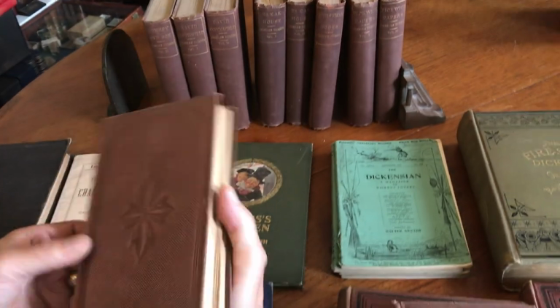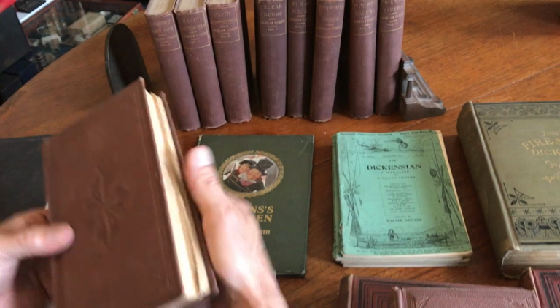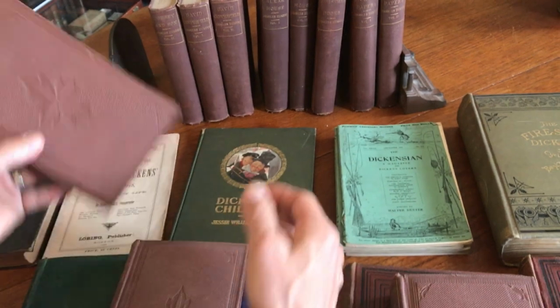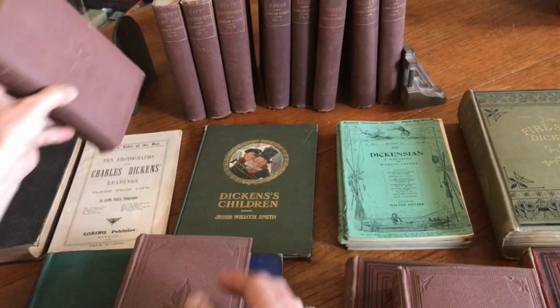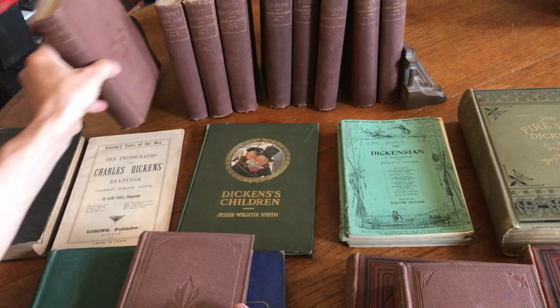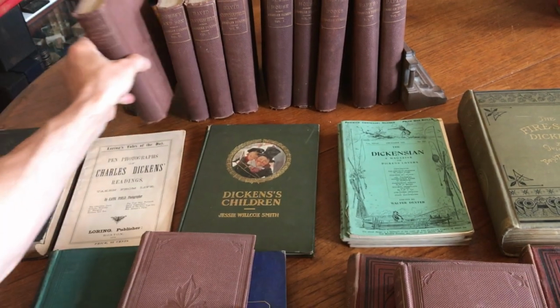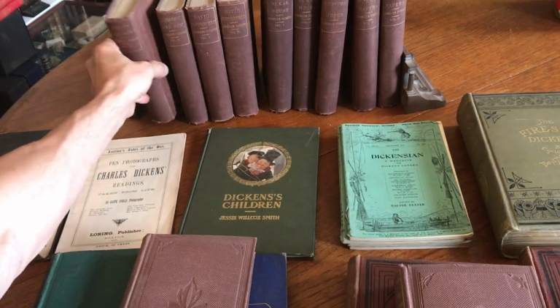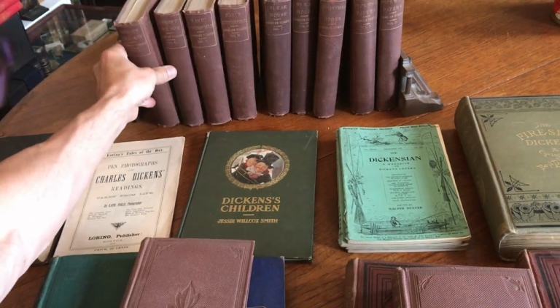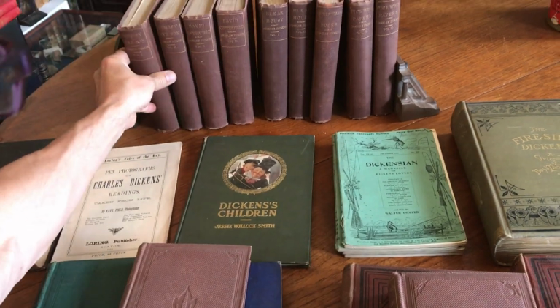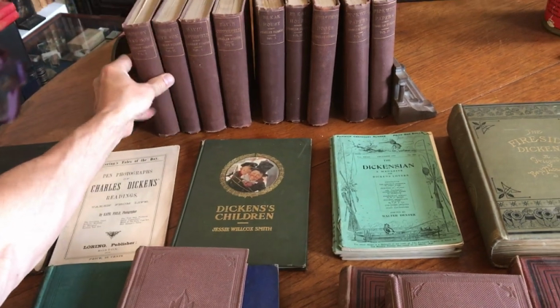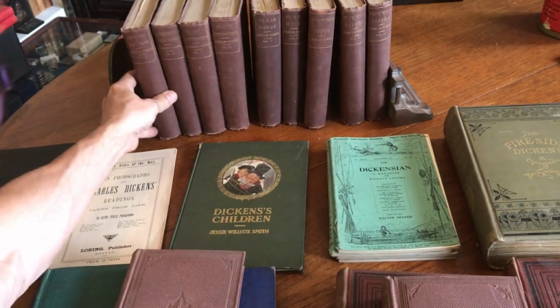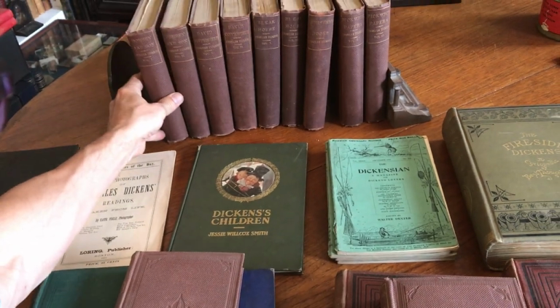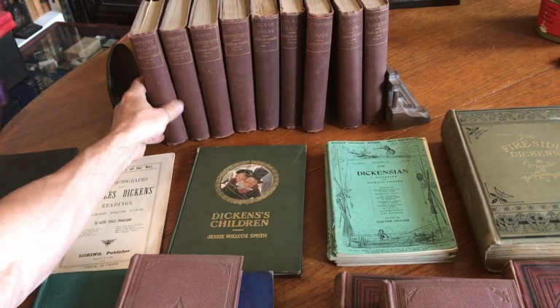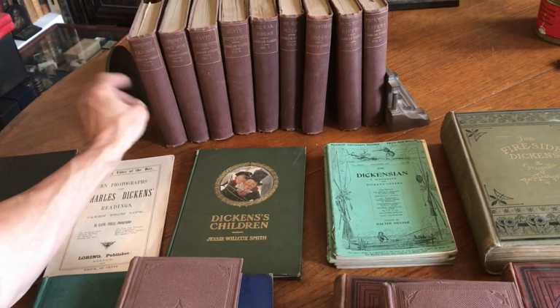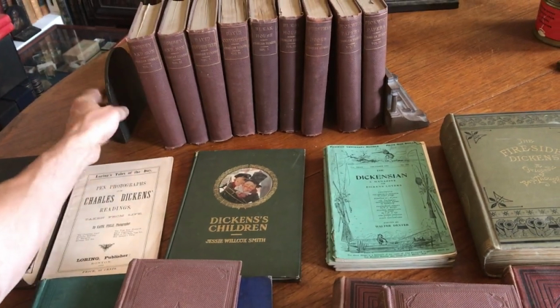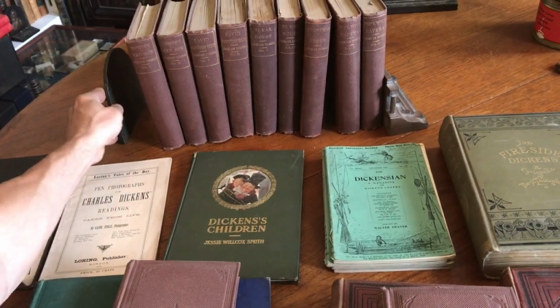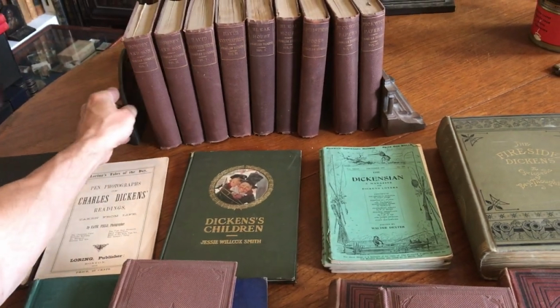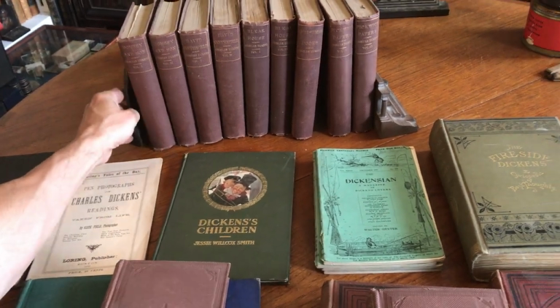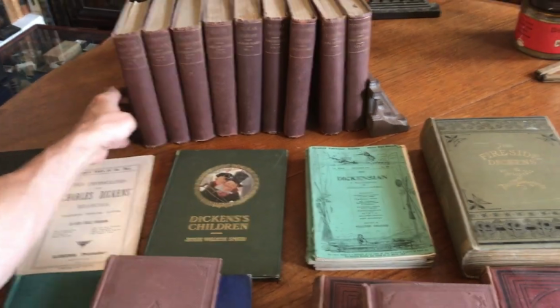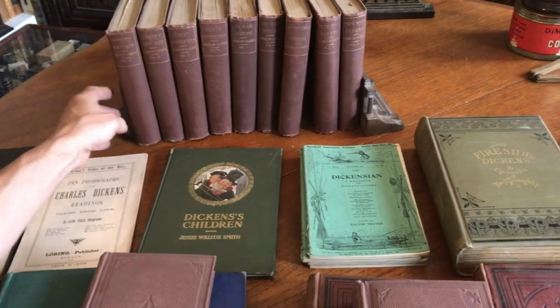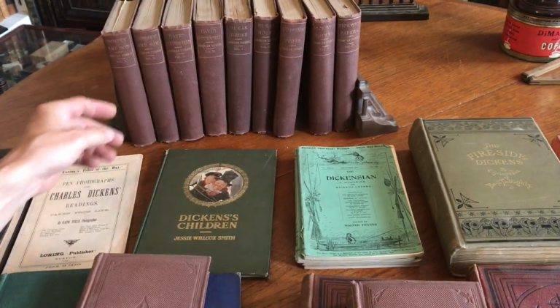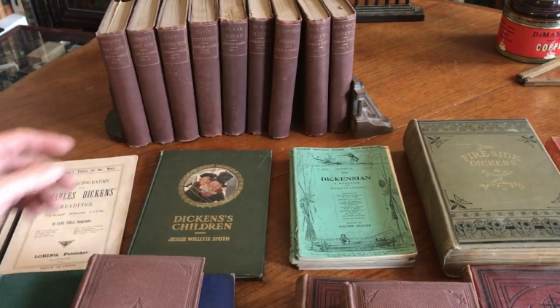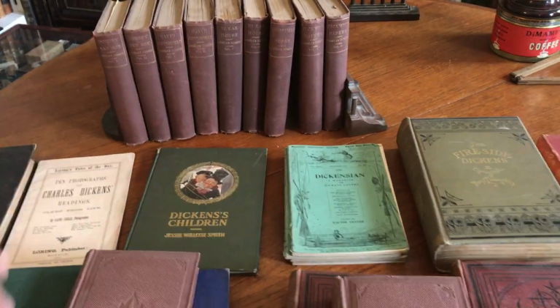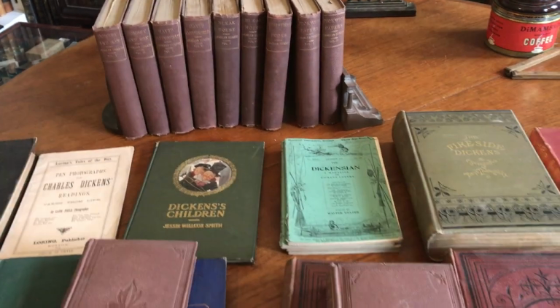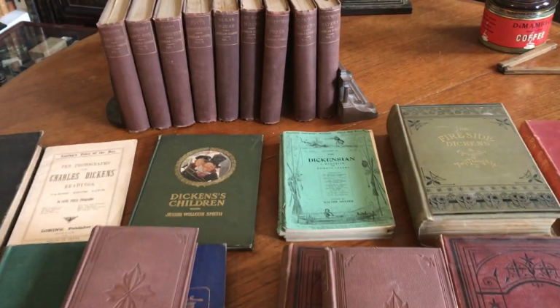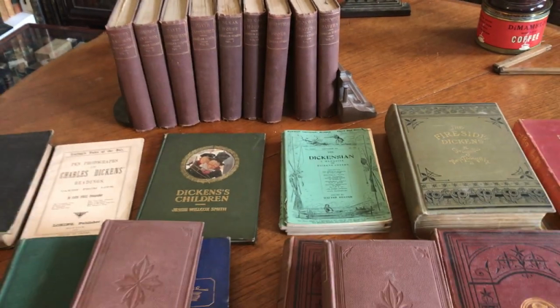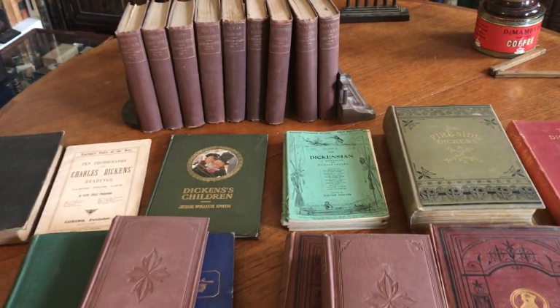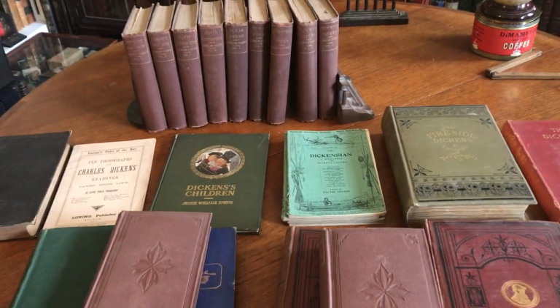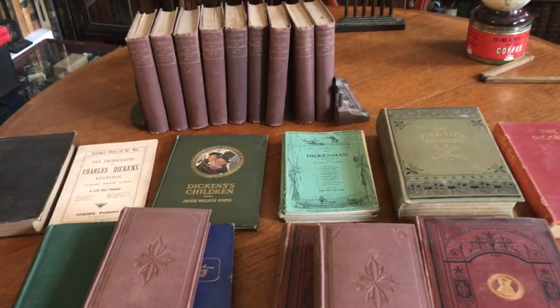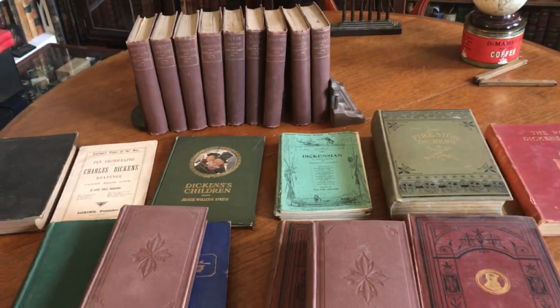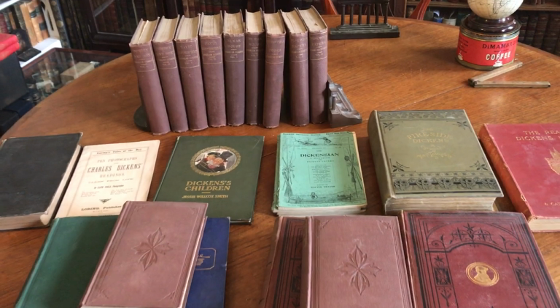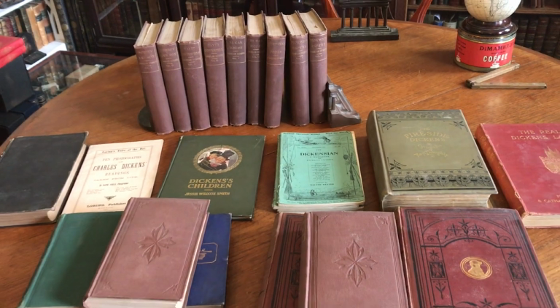This entire lot is available online from me, Brian DeMambro.